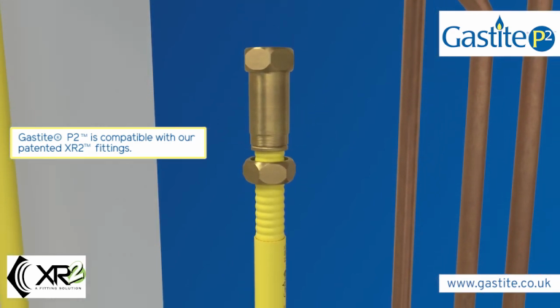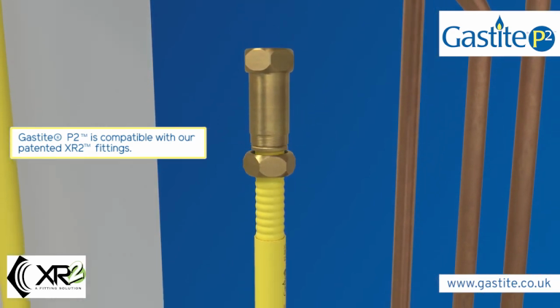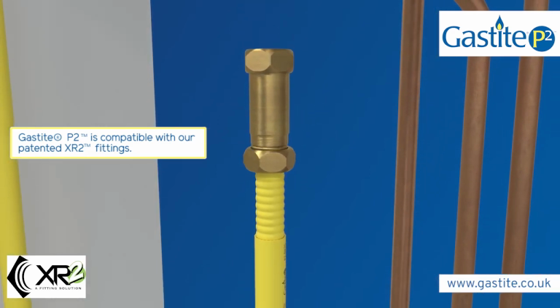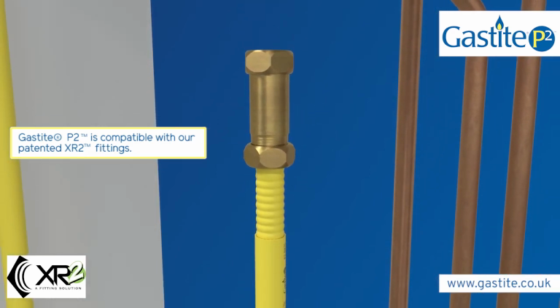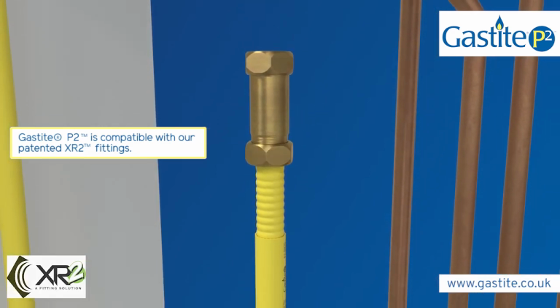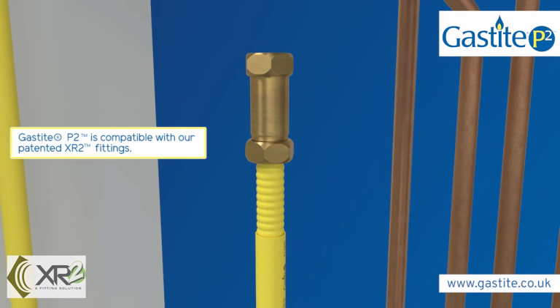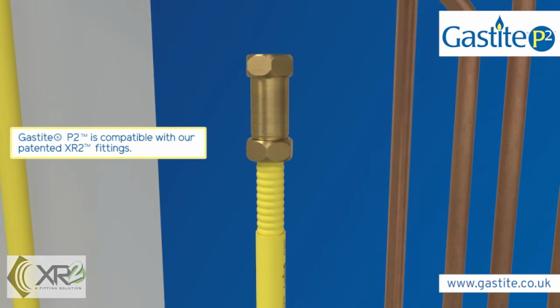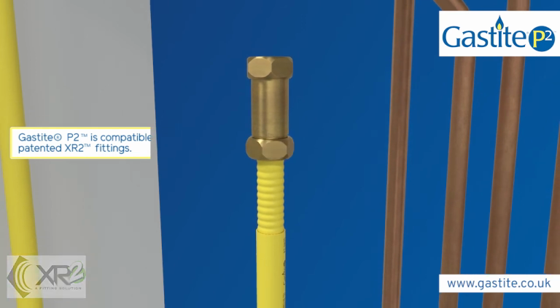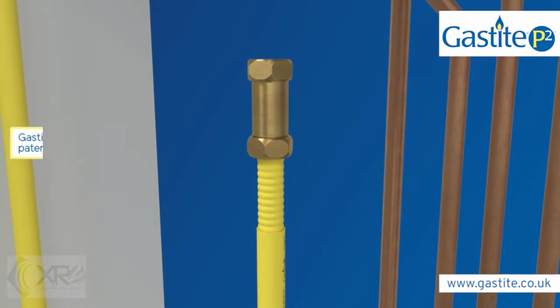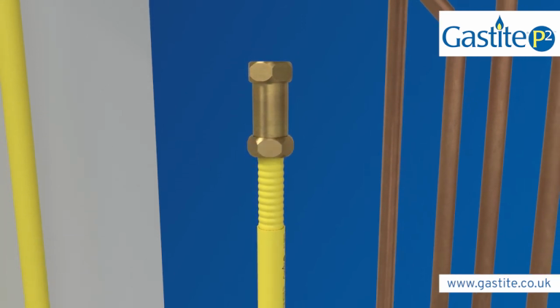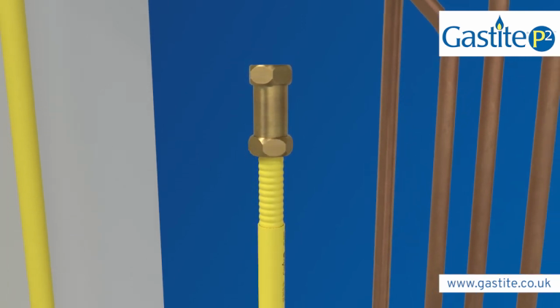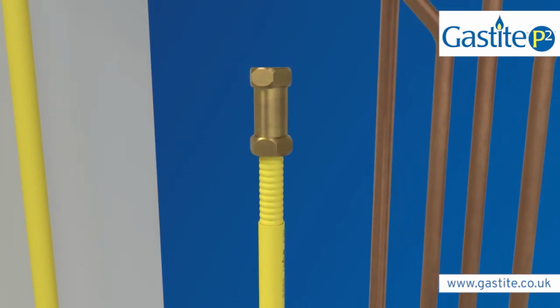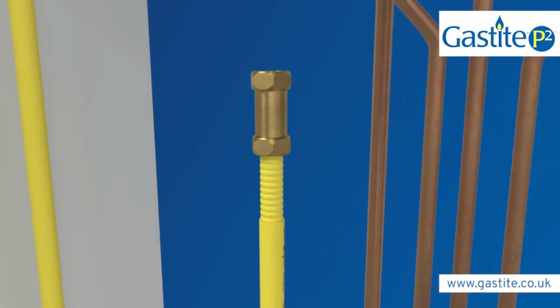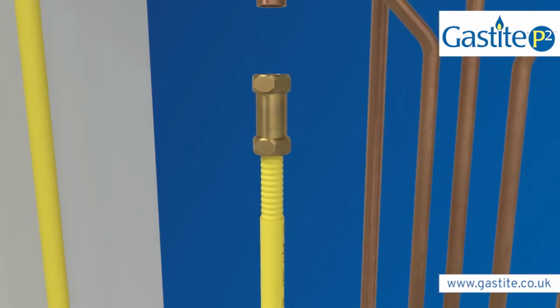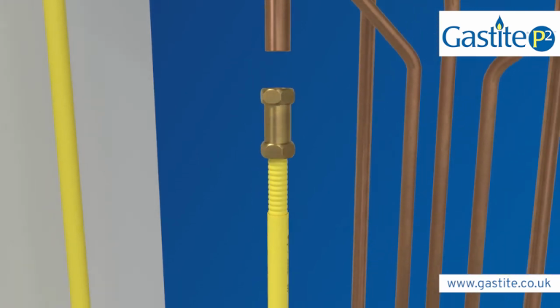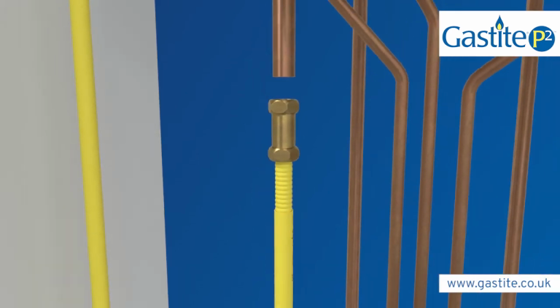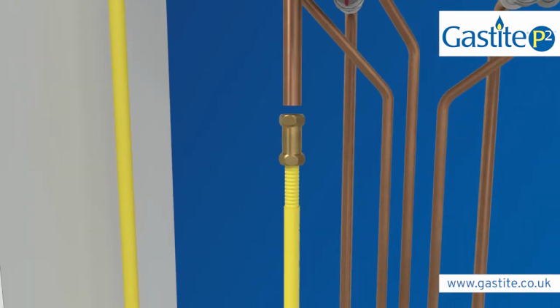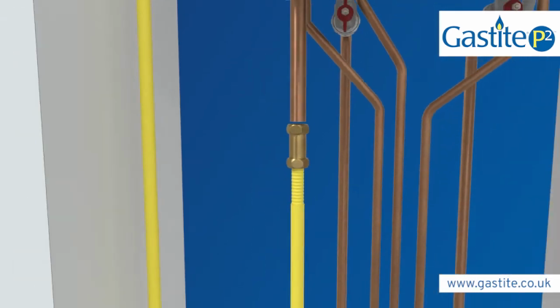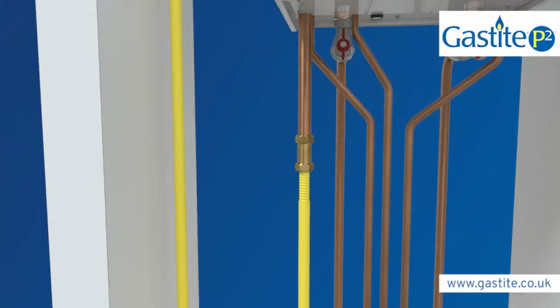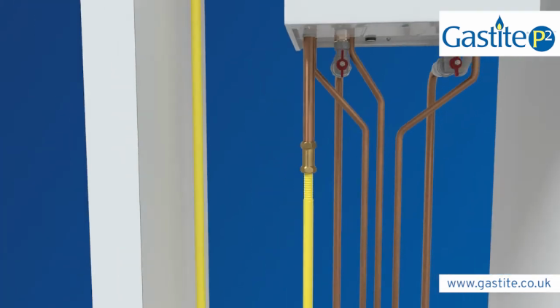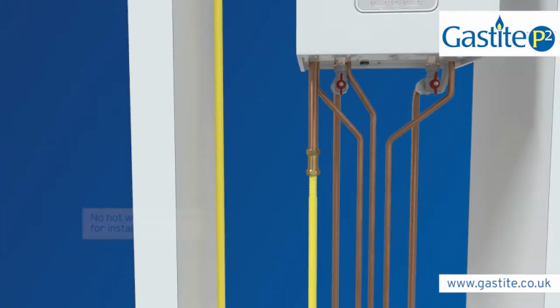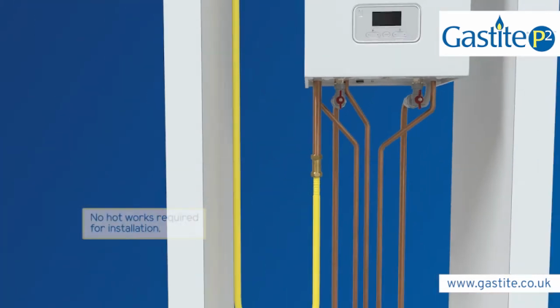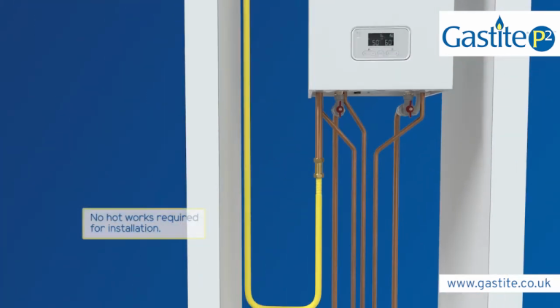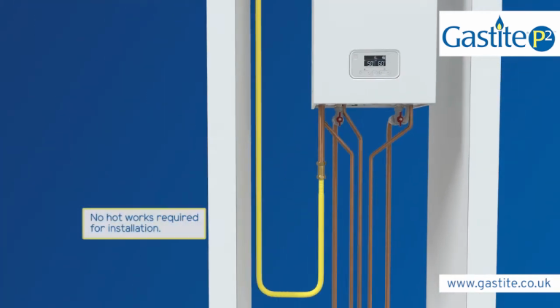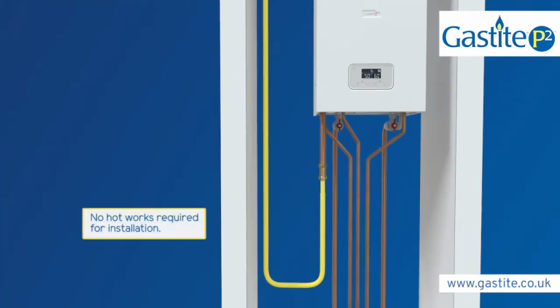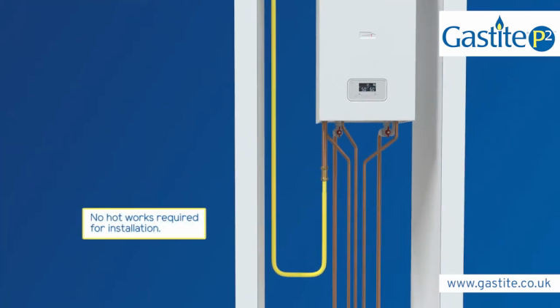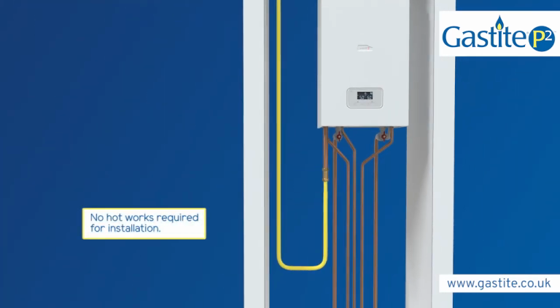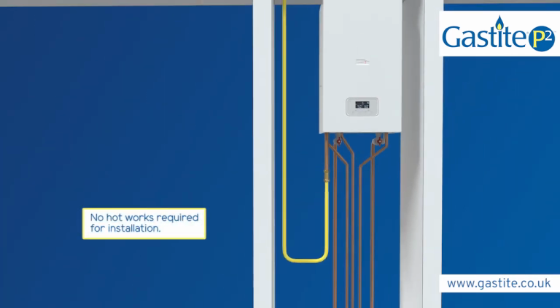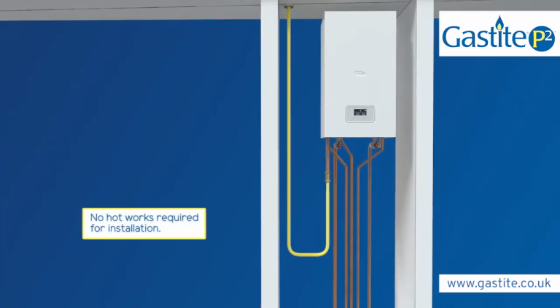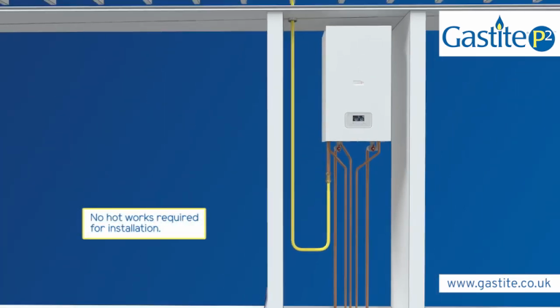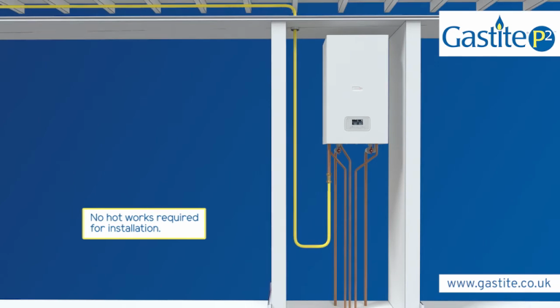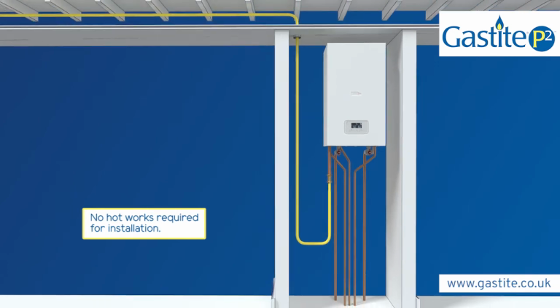The XR2 fitting with jacket lock, which eliminates exposed steel beyond the nut, can now be fitted.